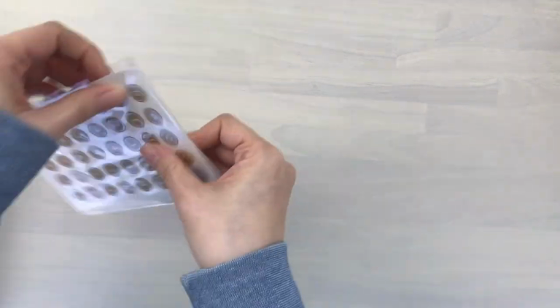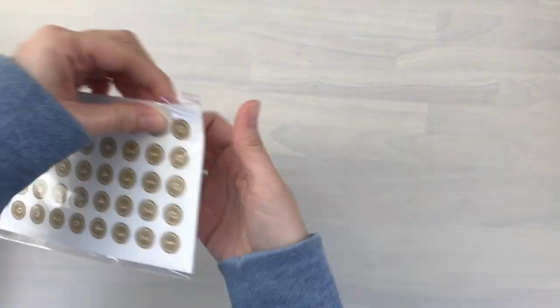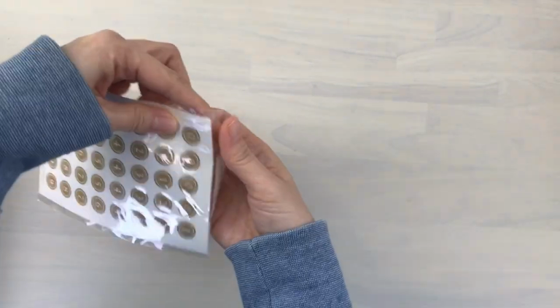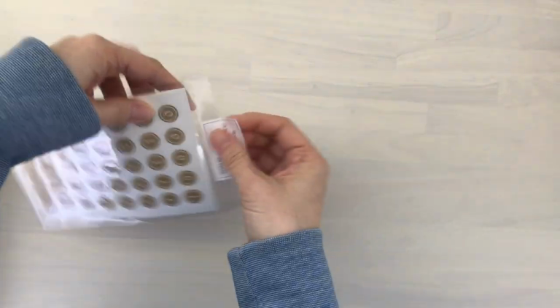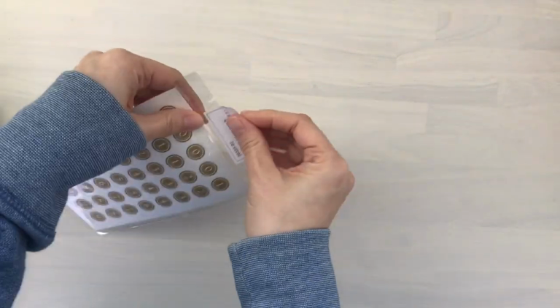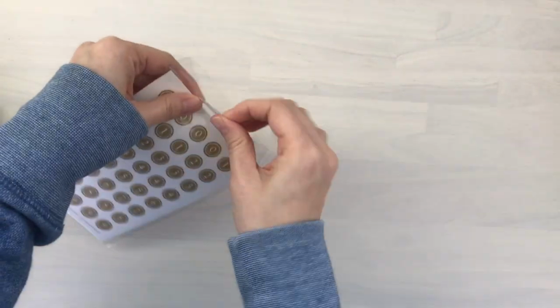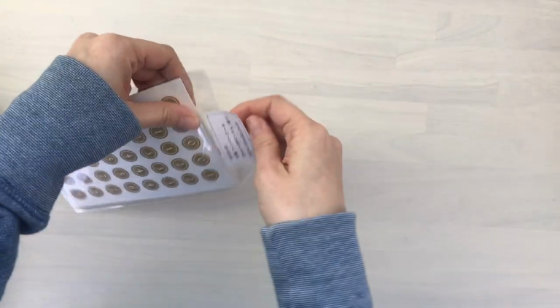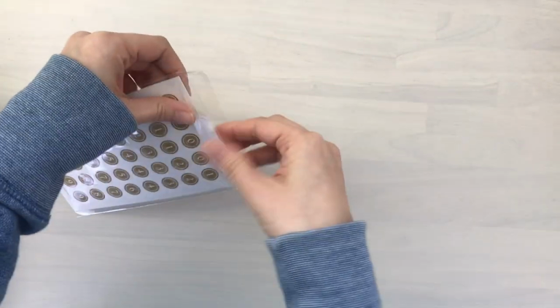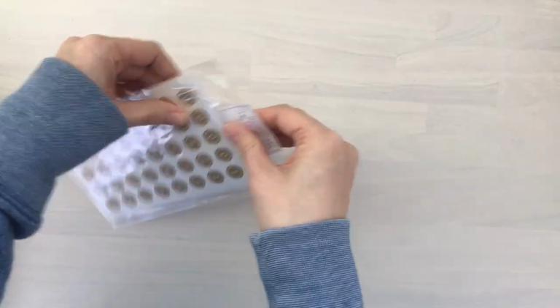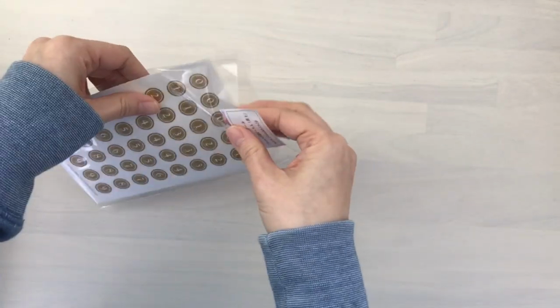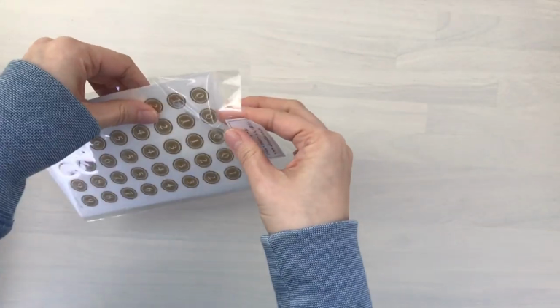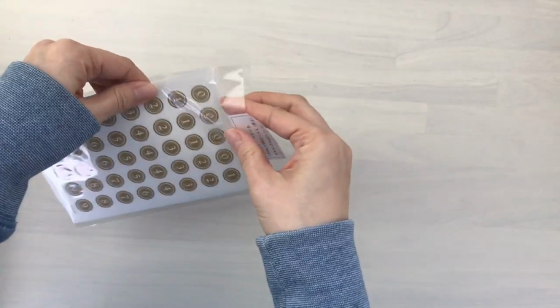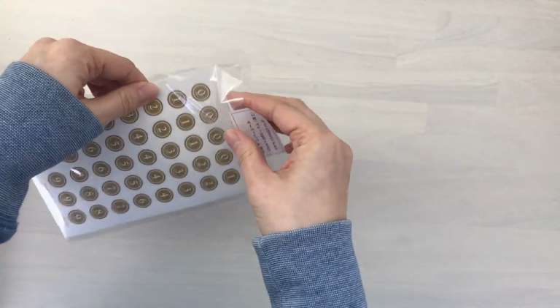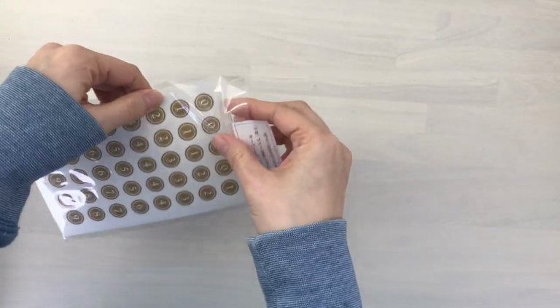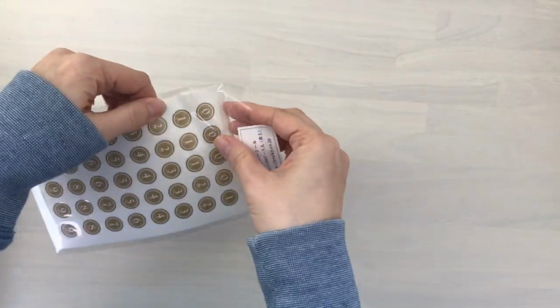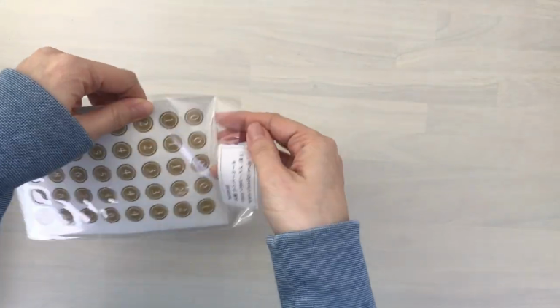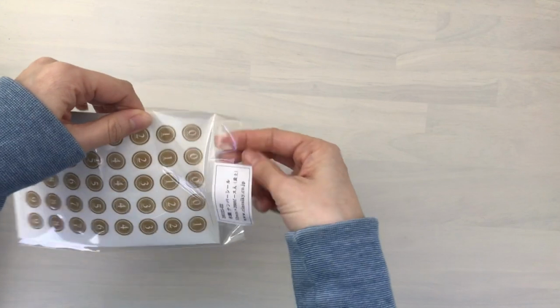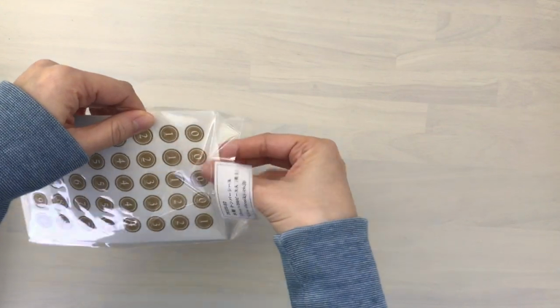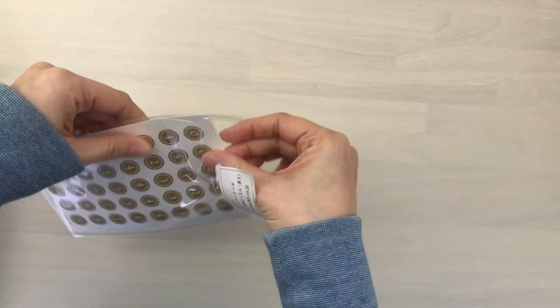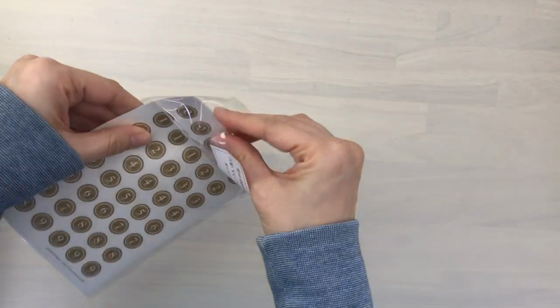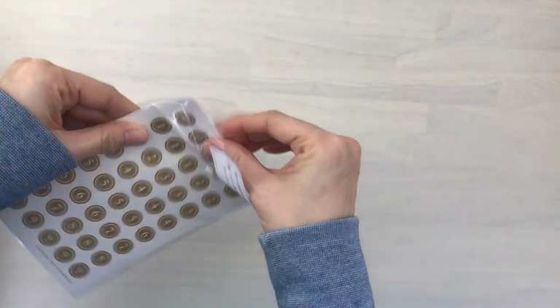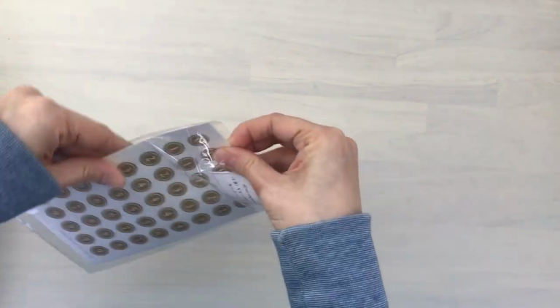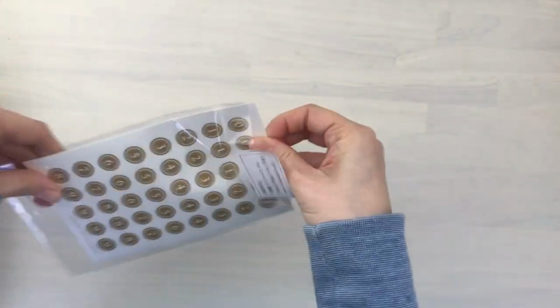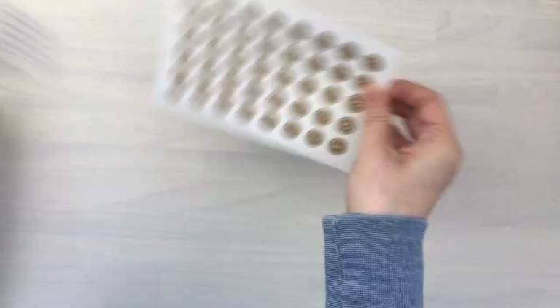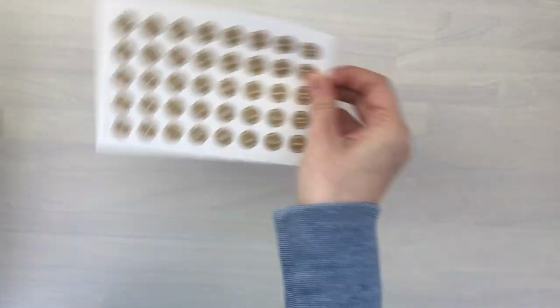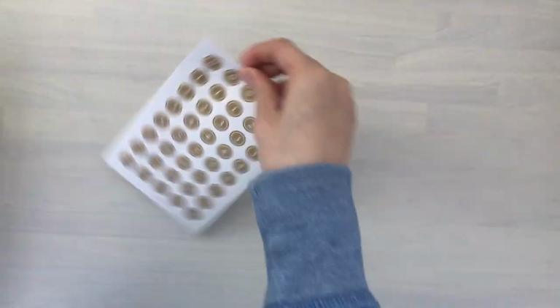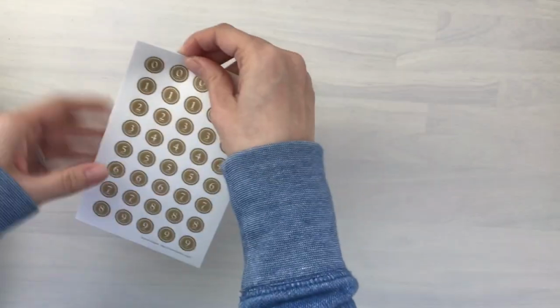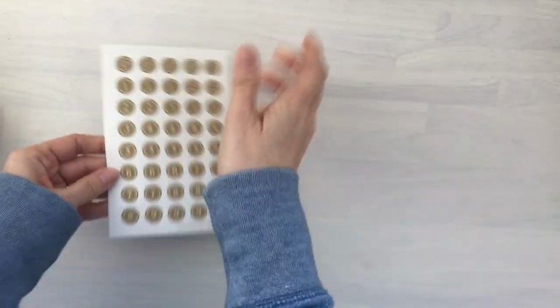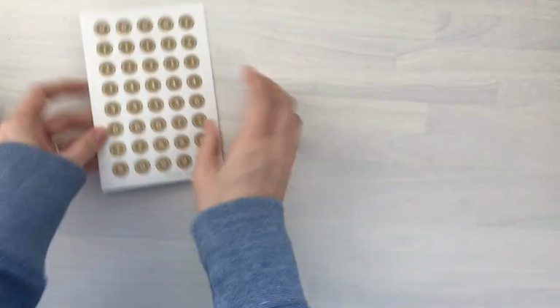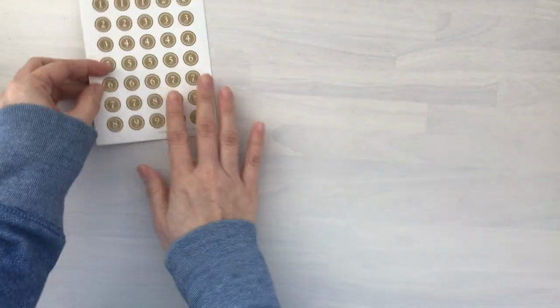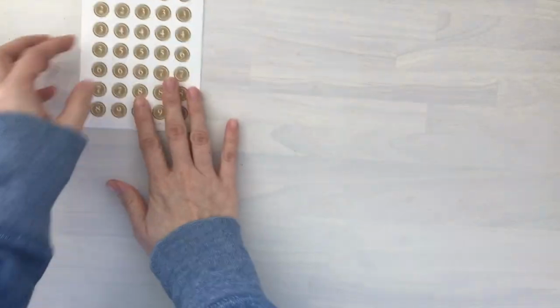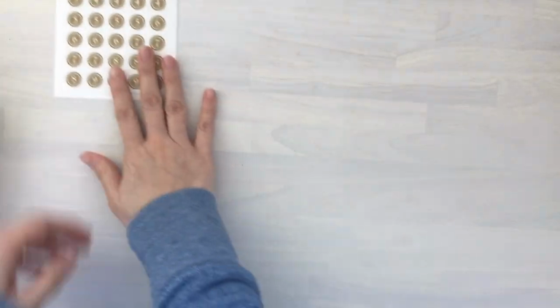I'm going to remove it from the packaging so that the glare doesn't interfere. So there's five sheets there.